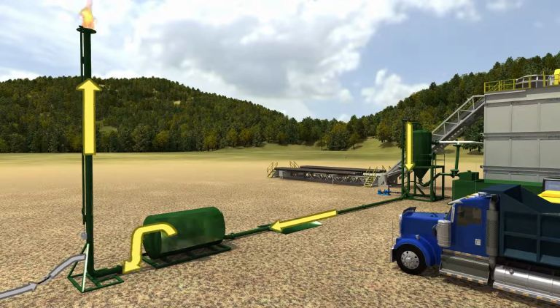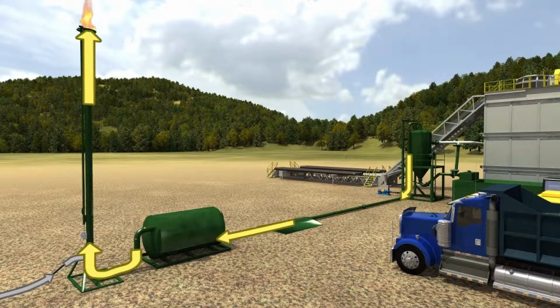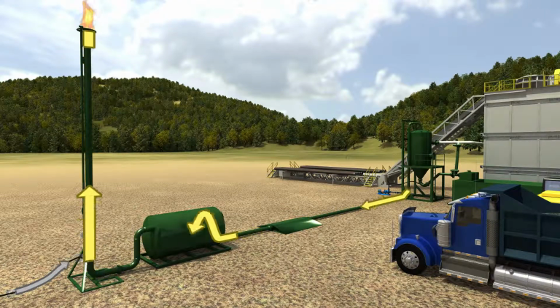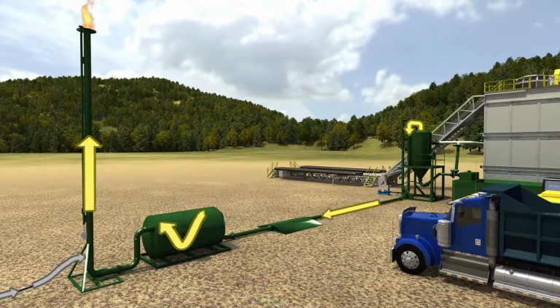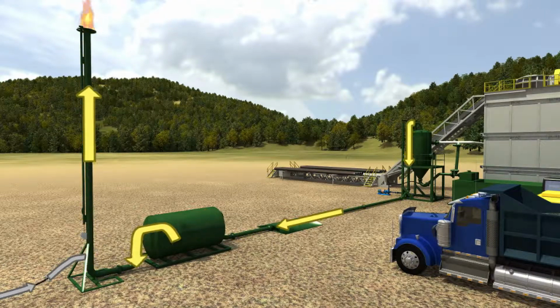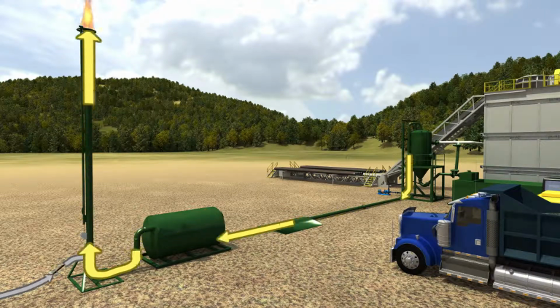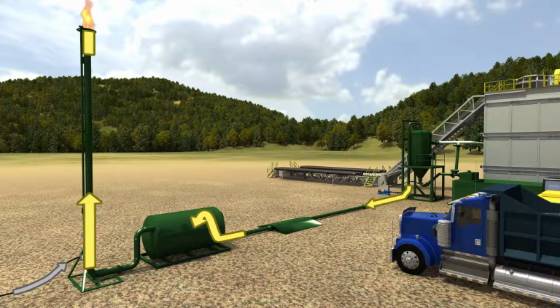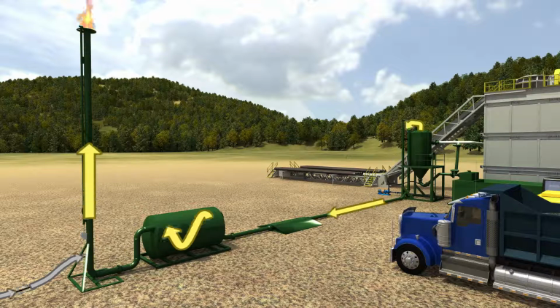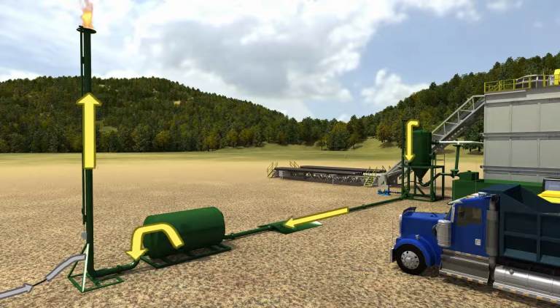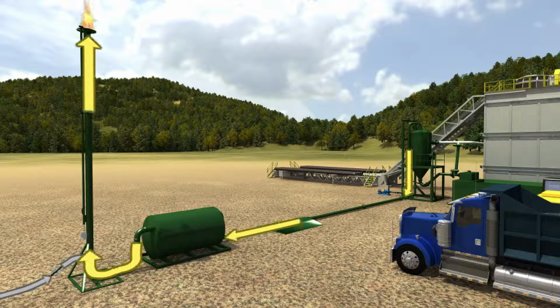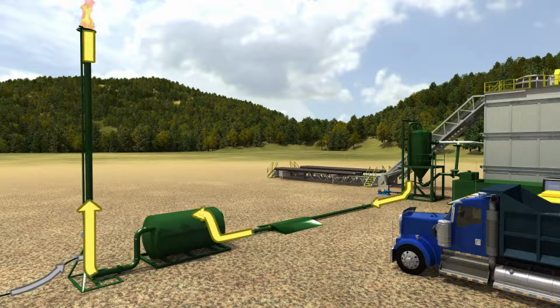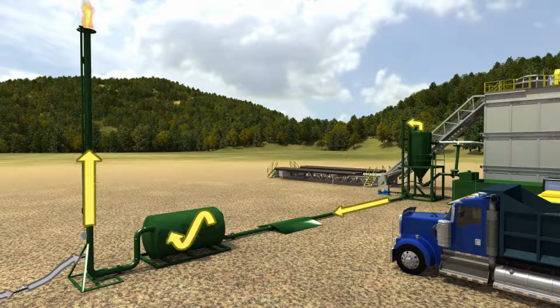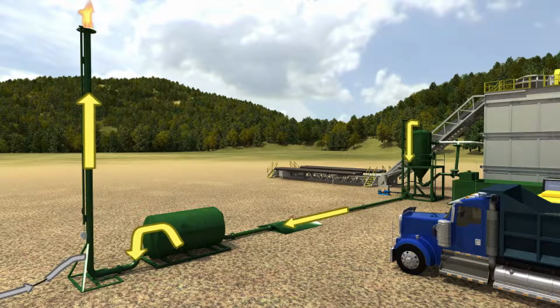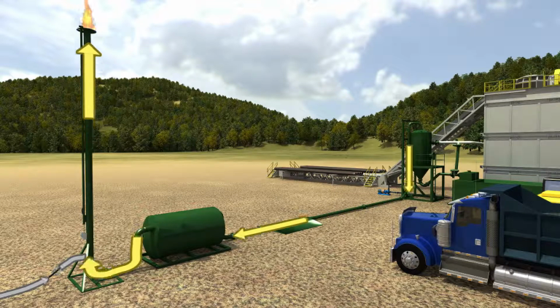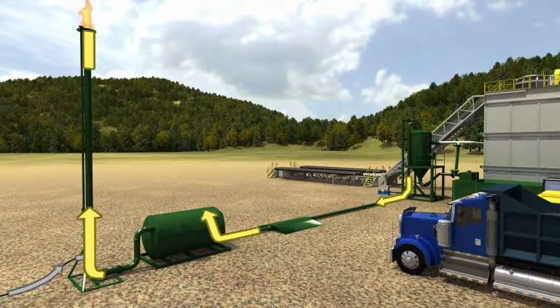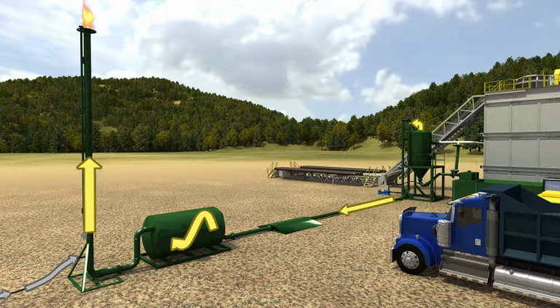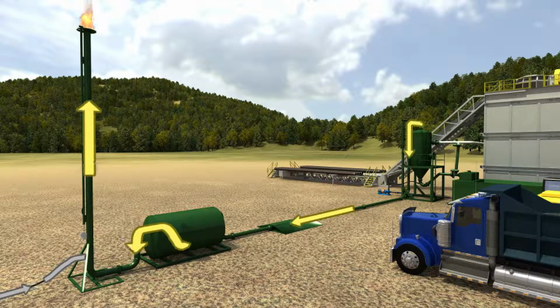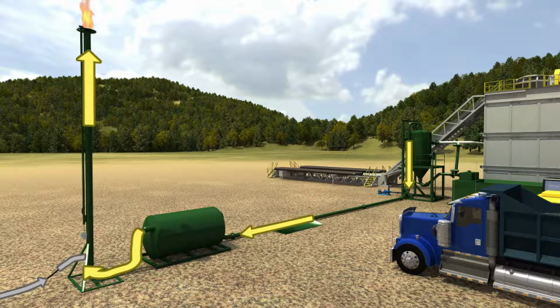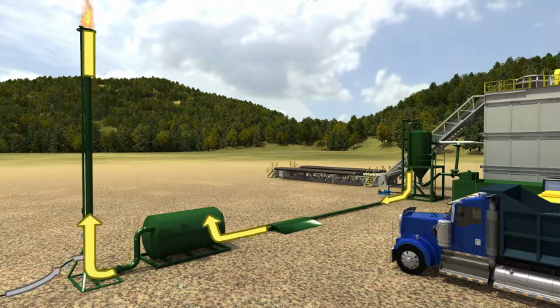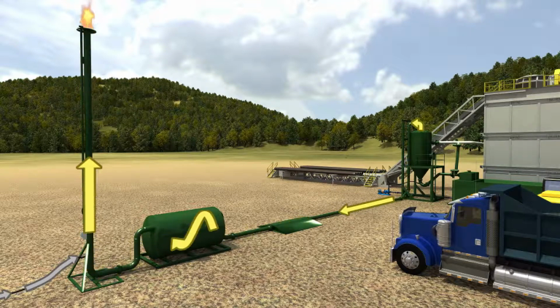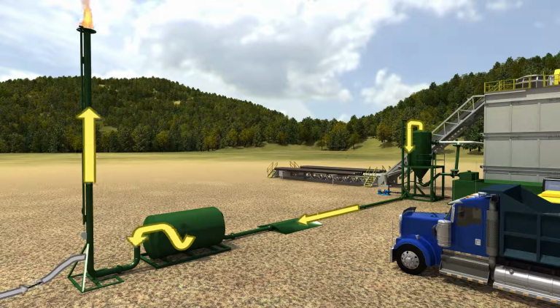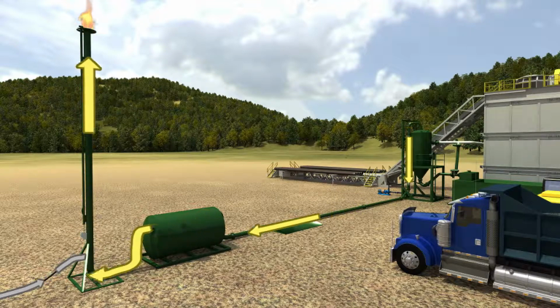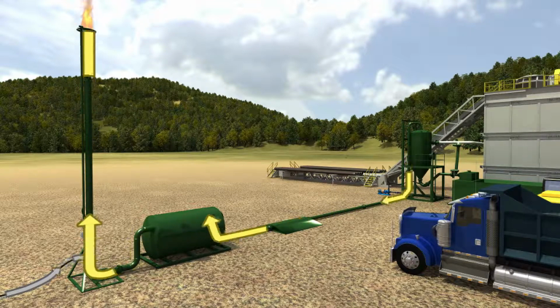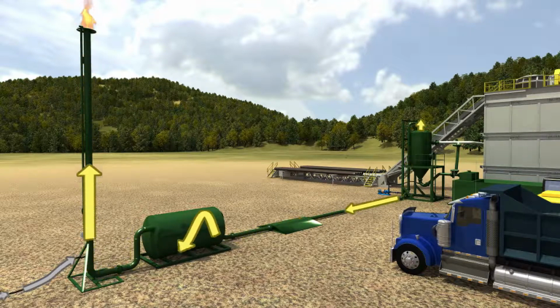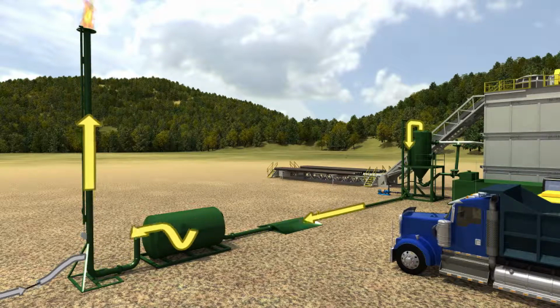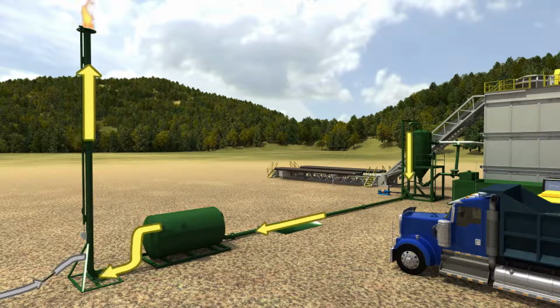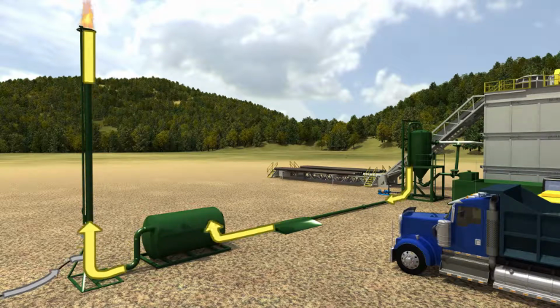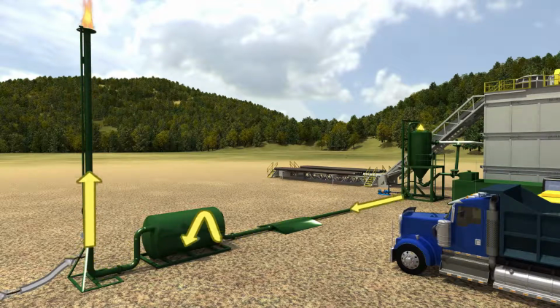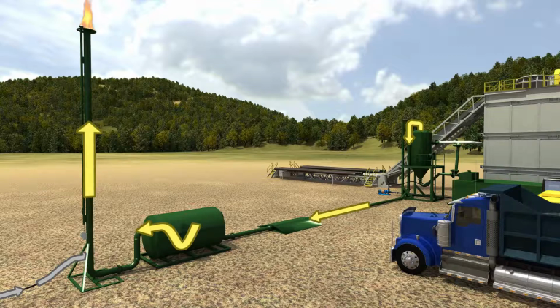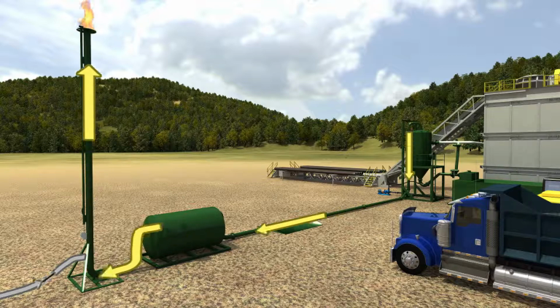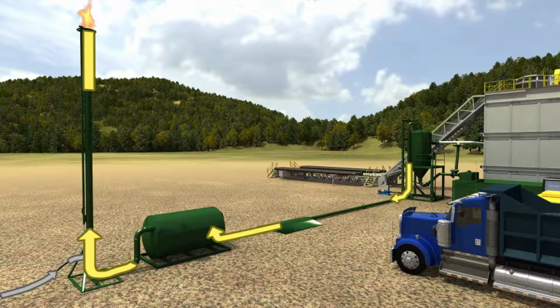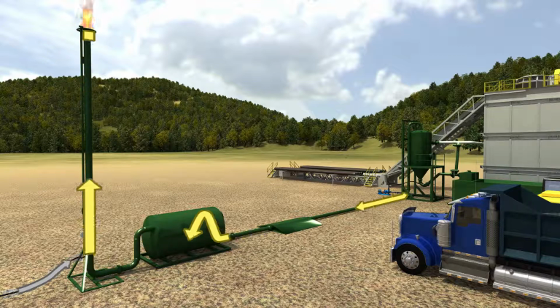Air is injected at the bottom of the flare, creating a vacuum in the system, pulling all gas away from the rig and providing combustion air.